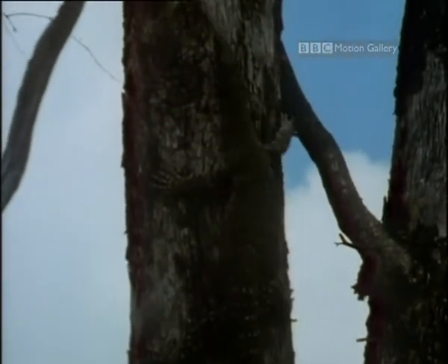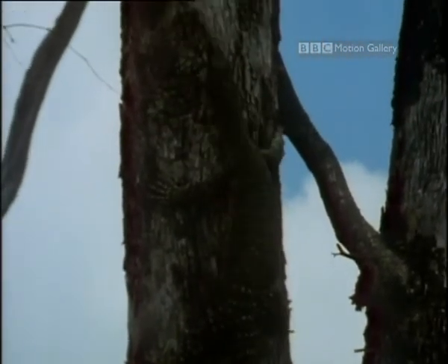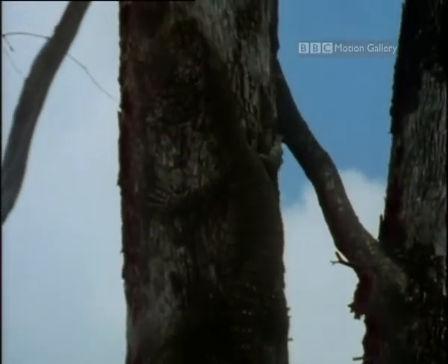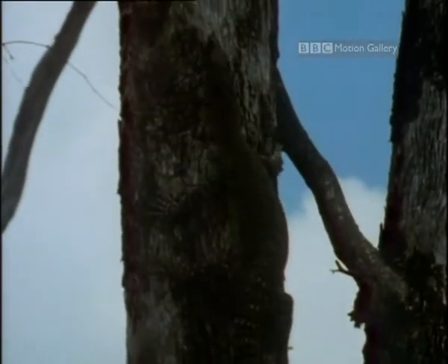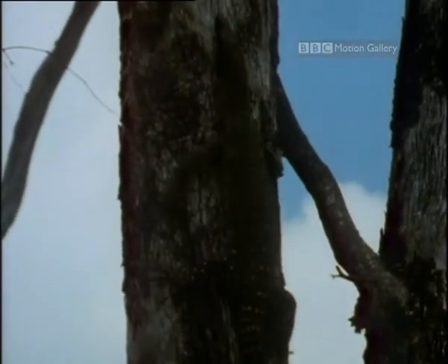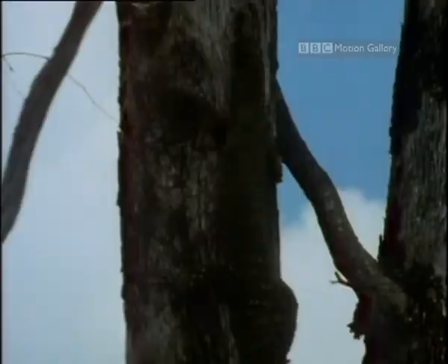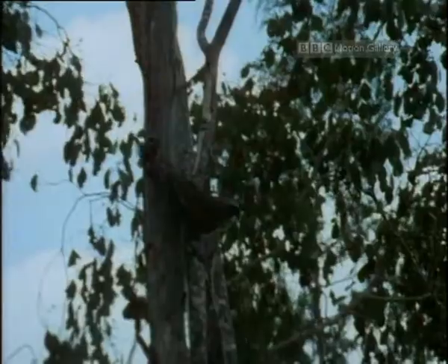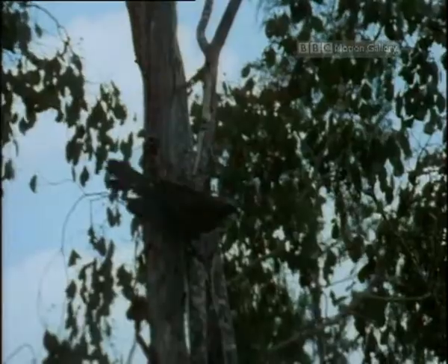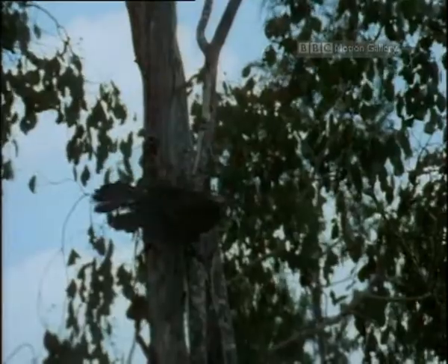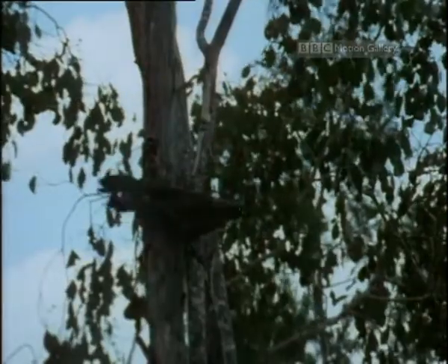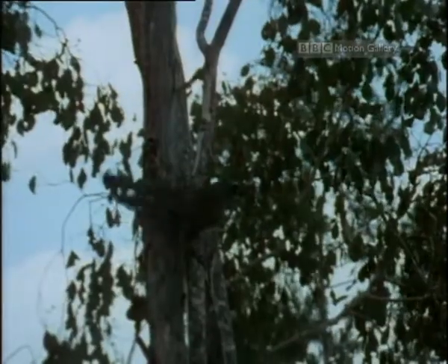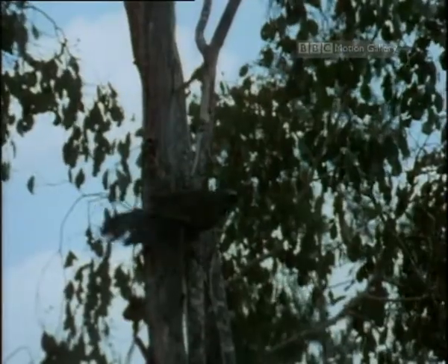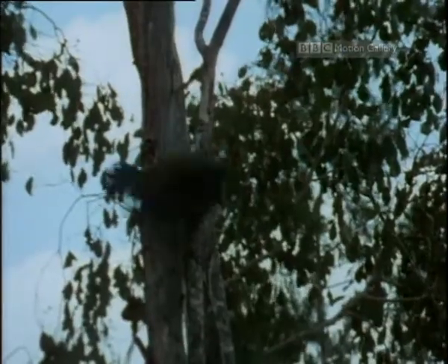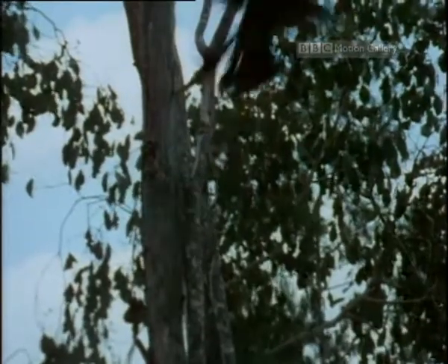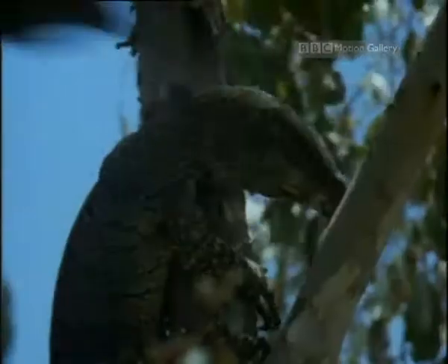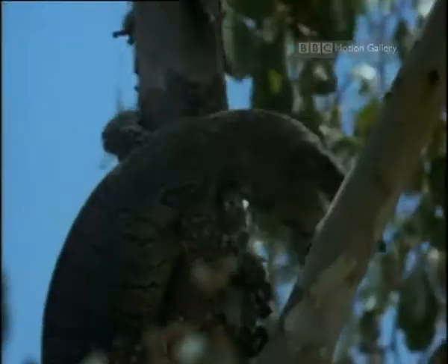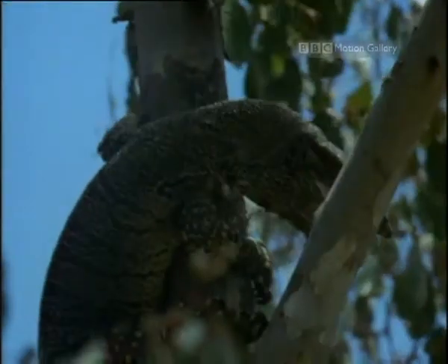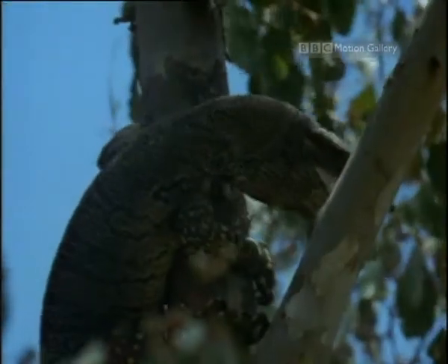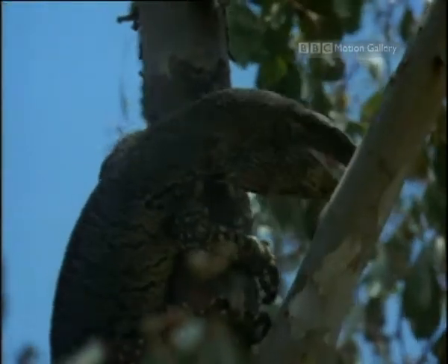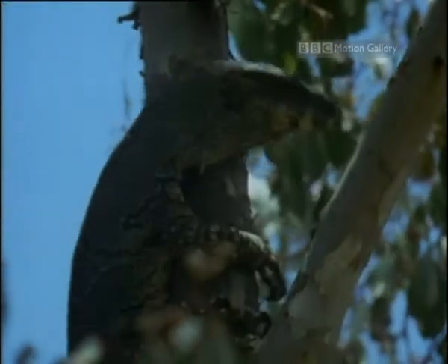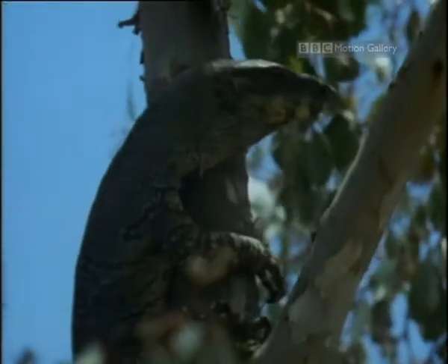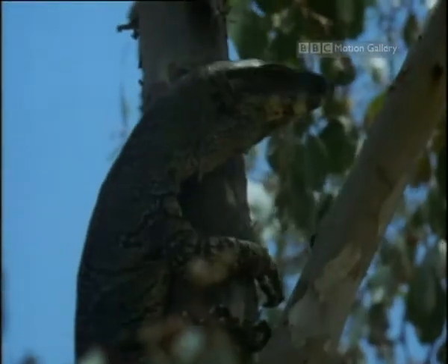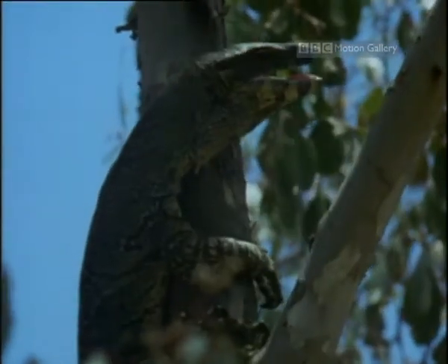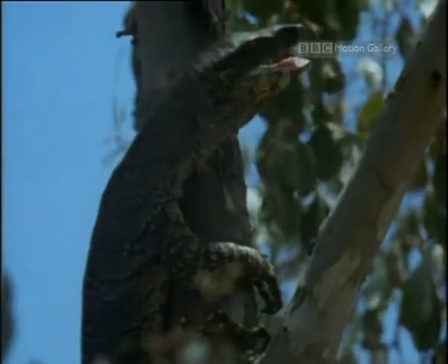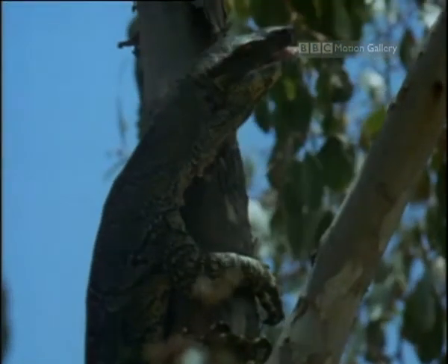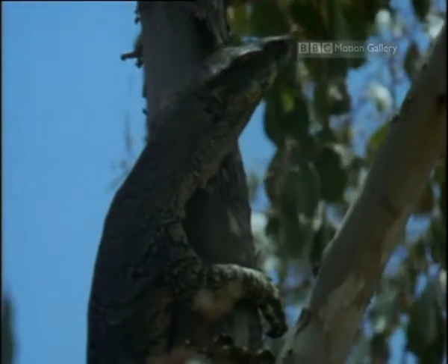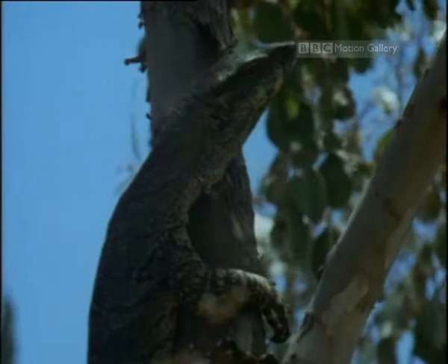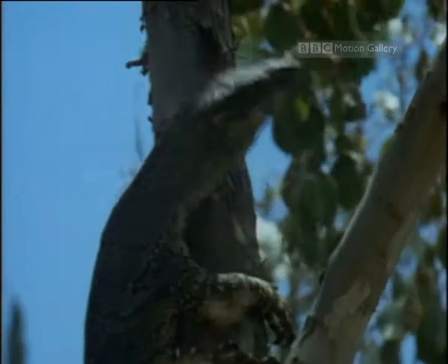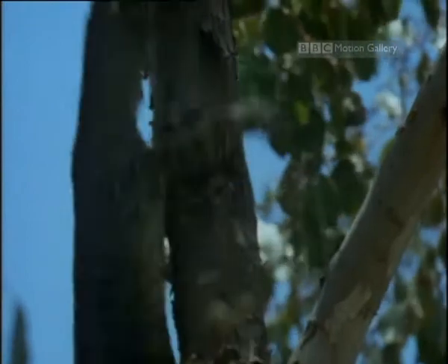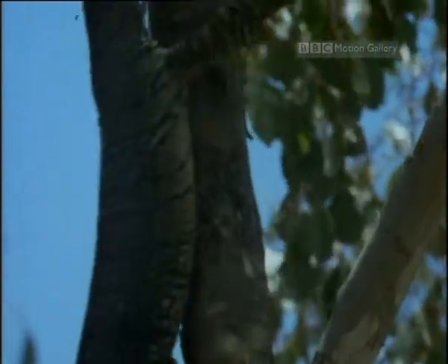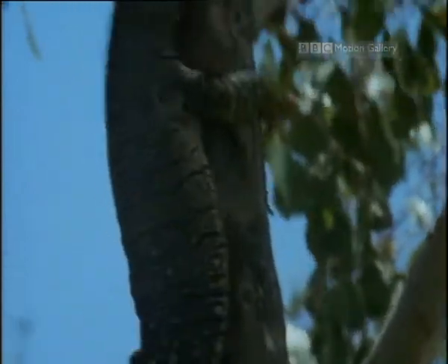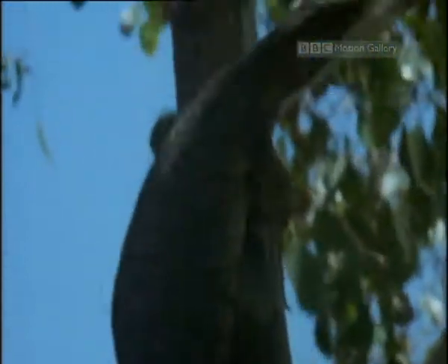Neither is the bird's desperate defence. On the monitor's thick skin, its pecks are no more than an irritant.